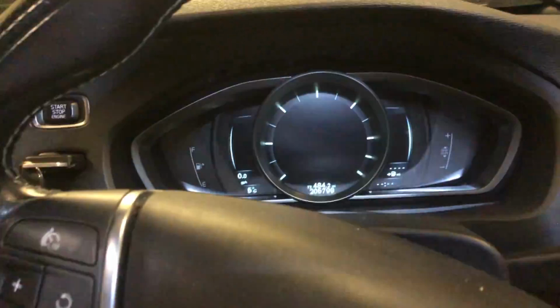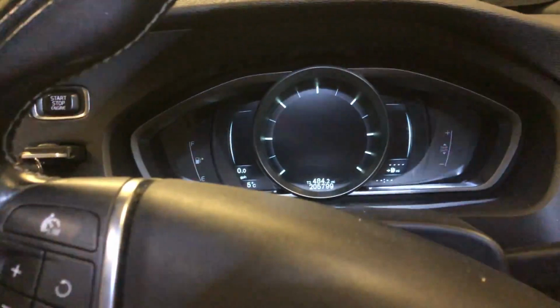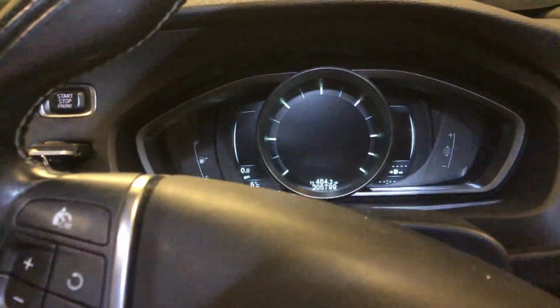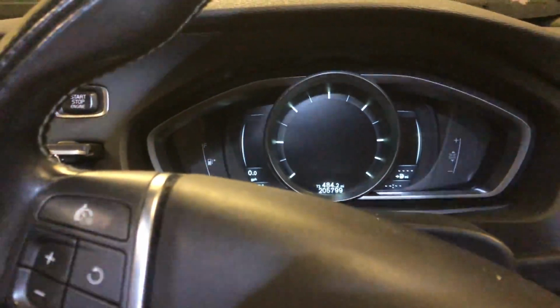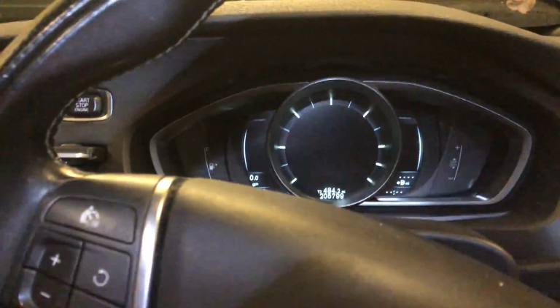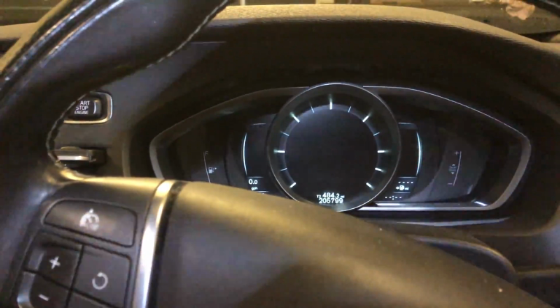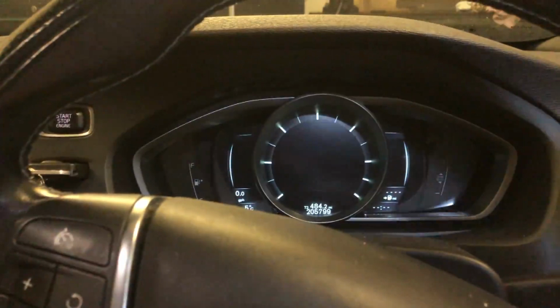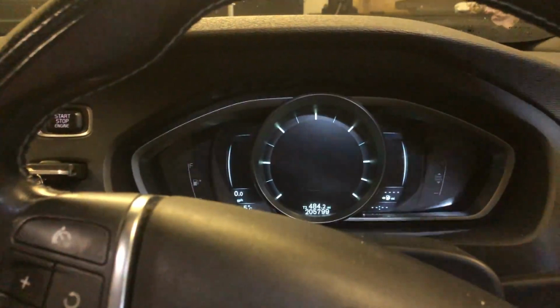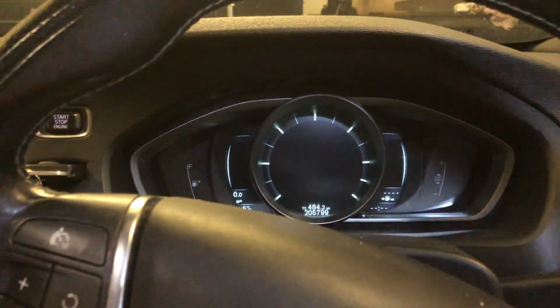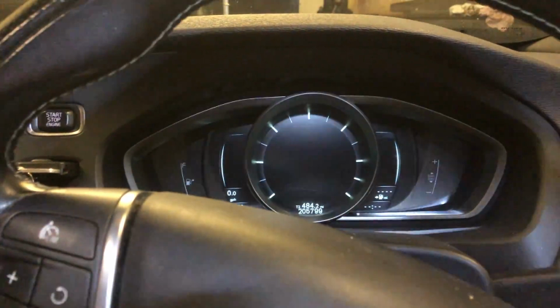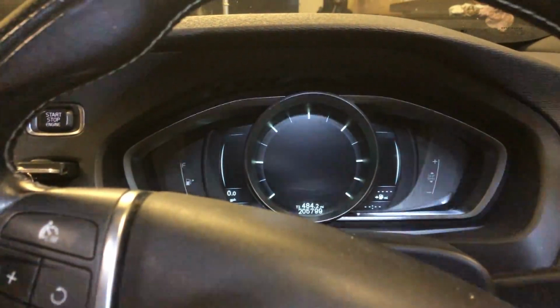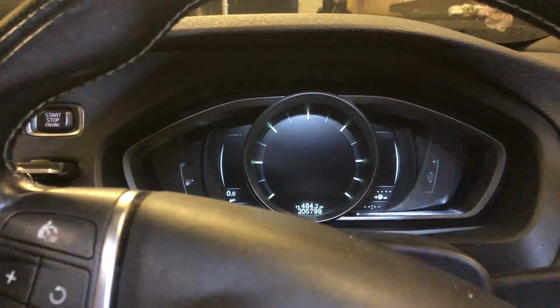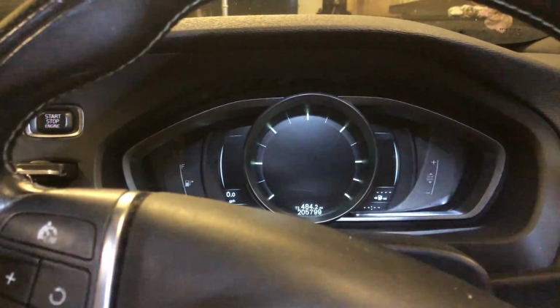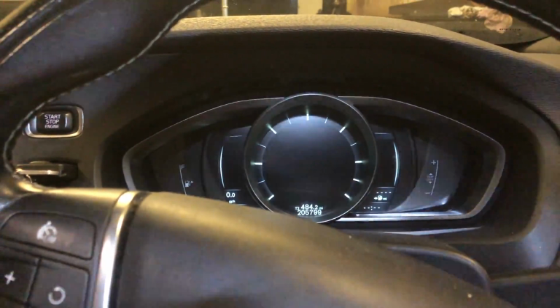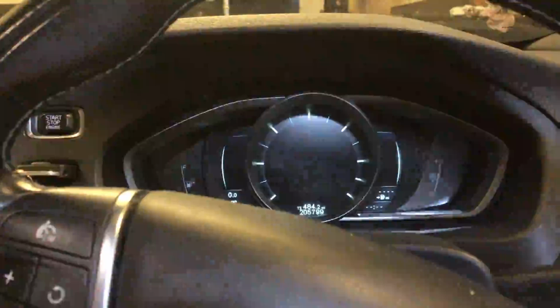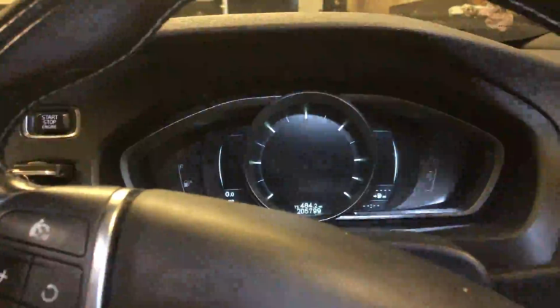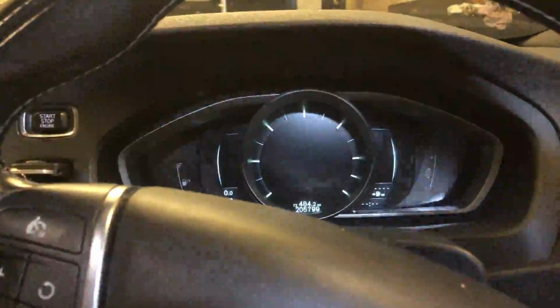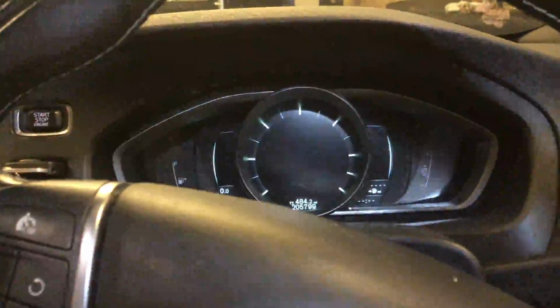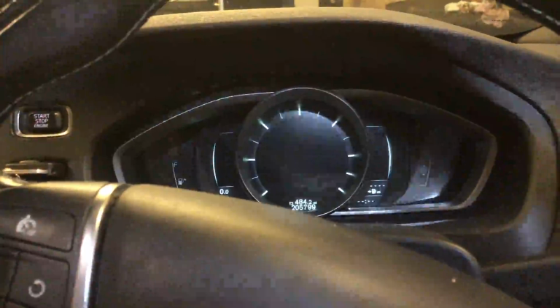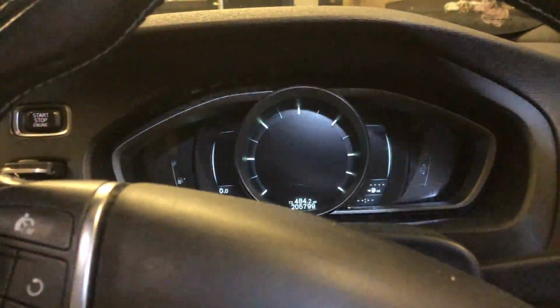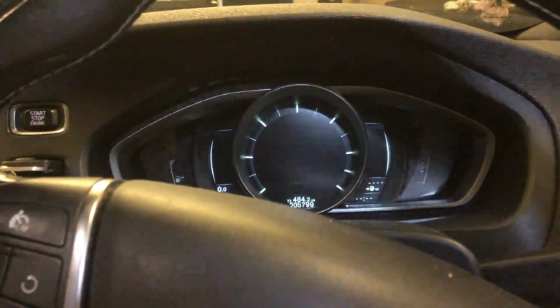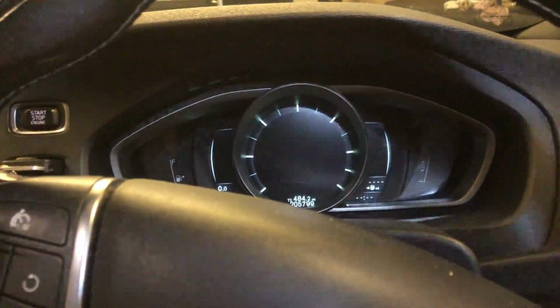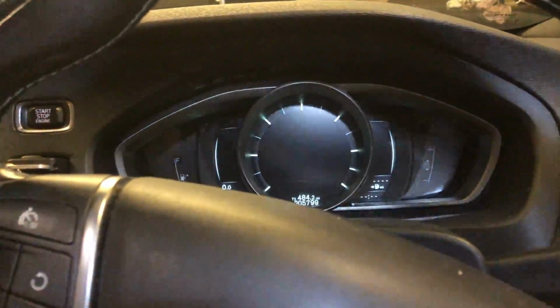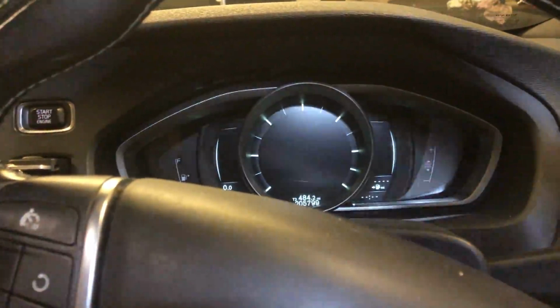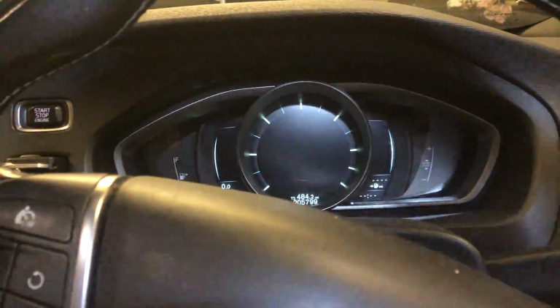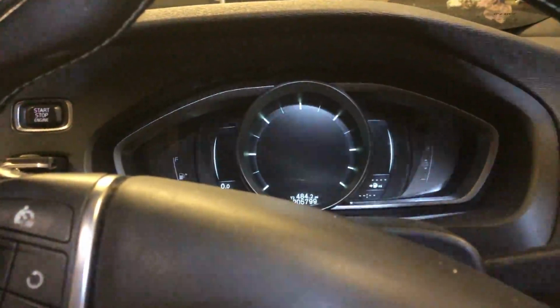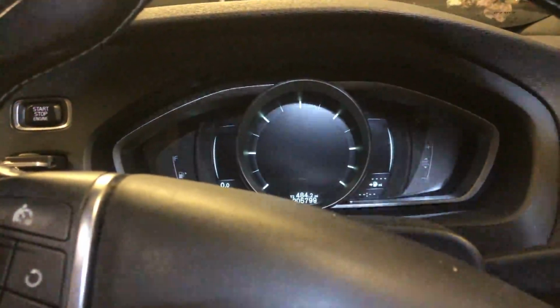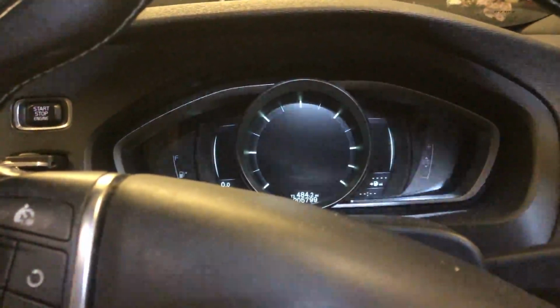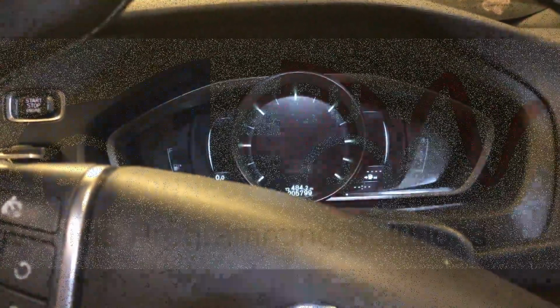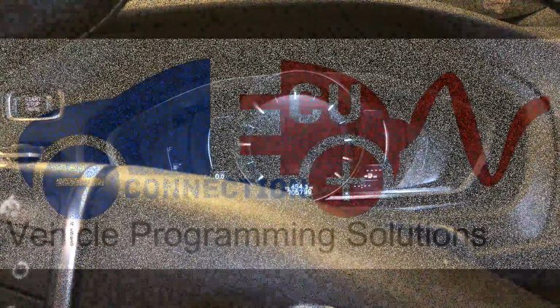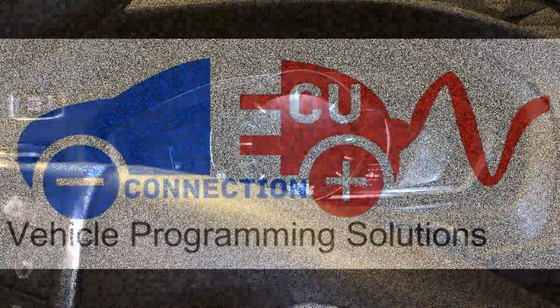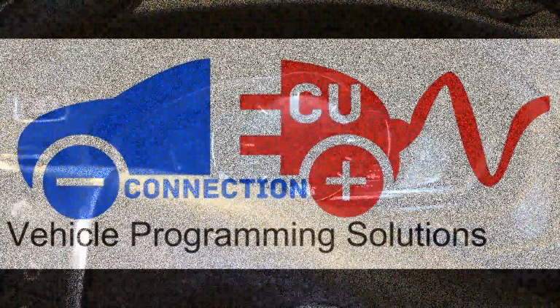Thanks for watching — like, subscribe, share, leave a comment, do whatever you like. See you on the next one.